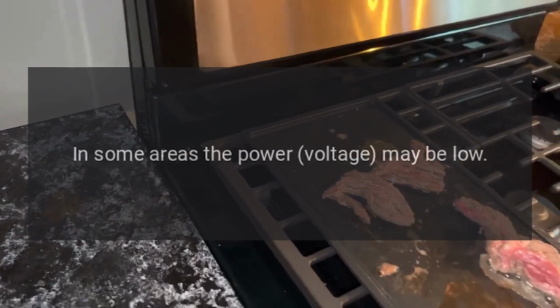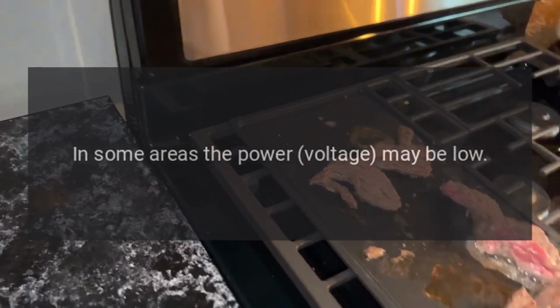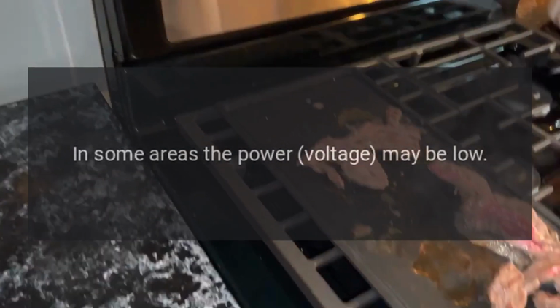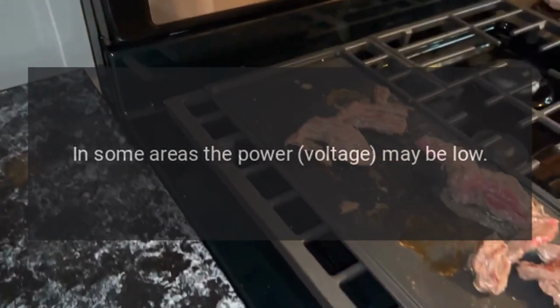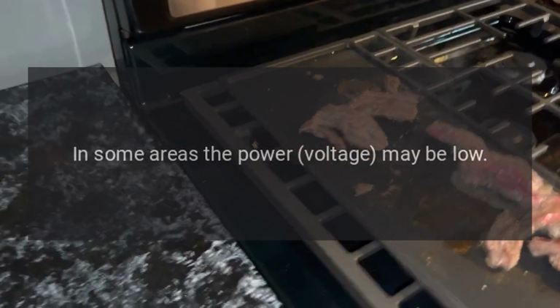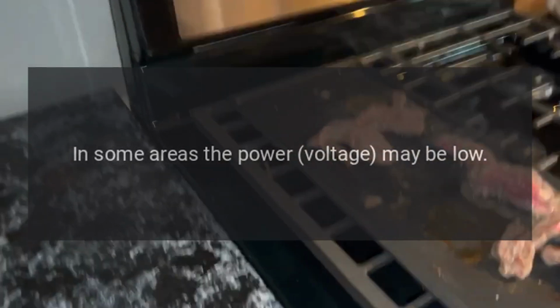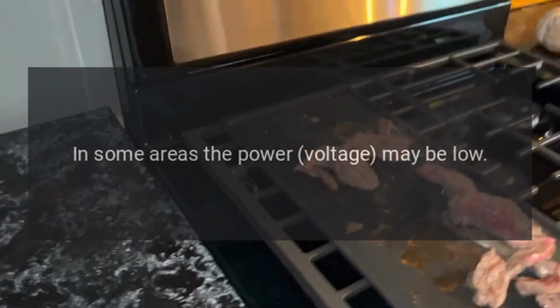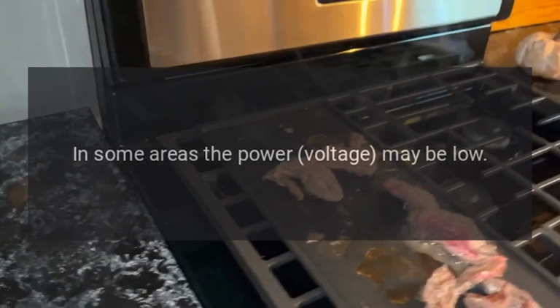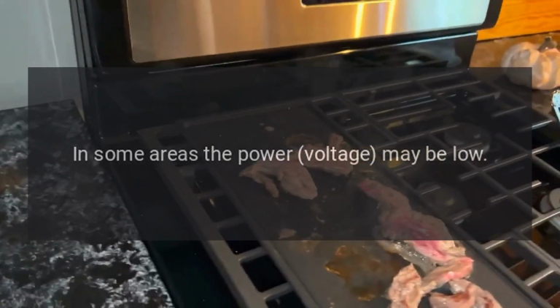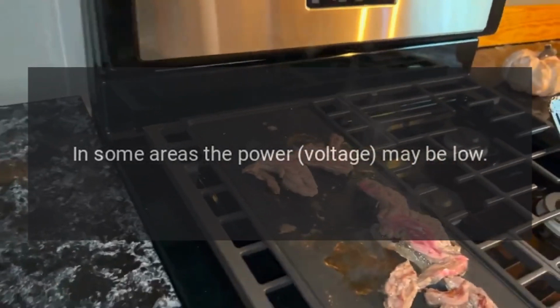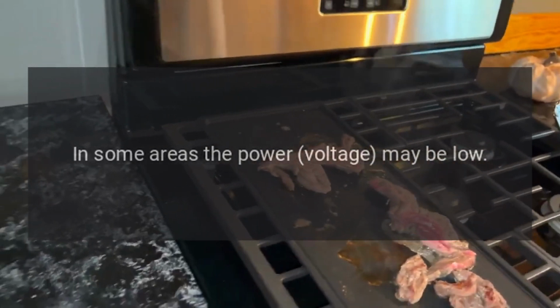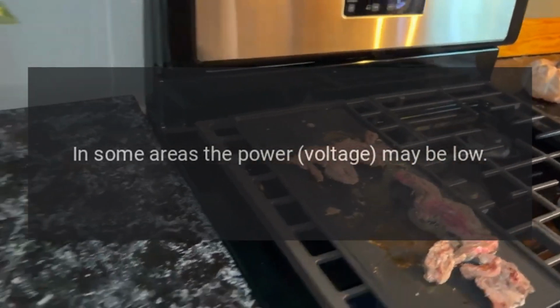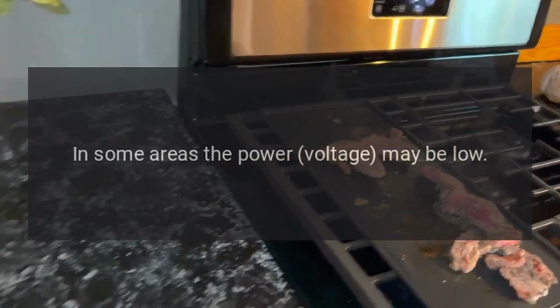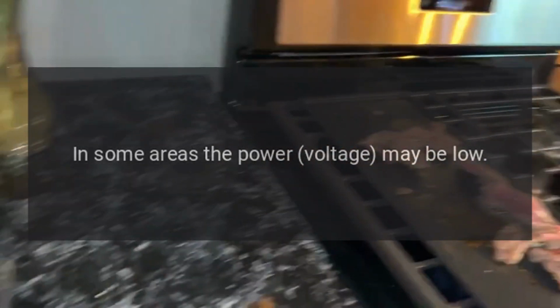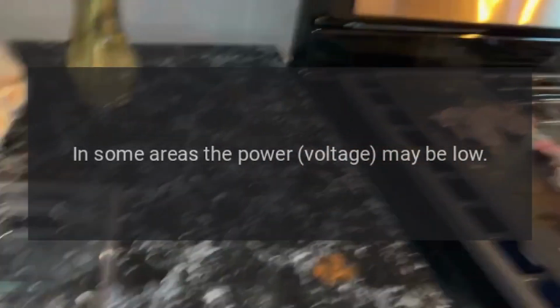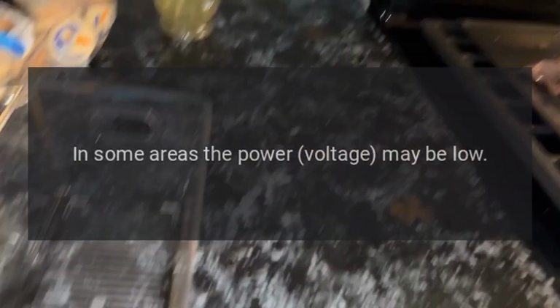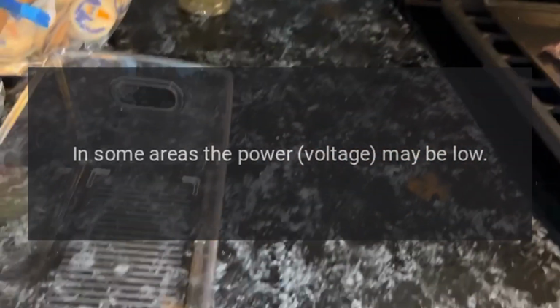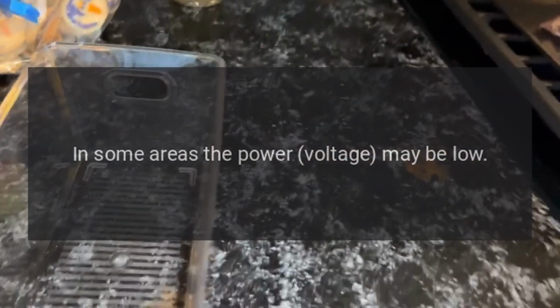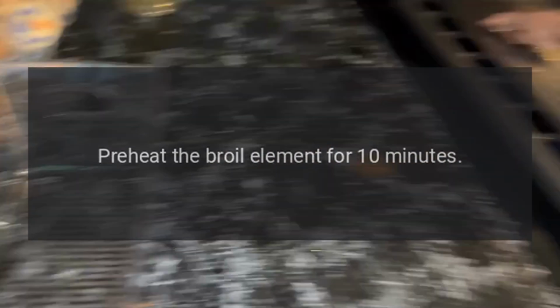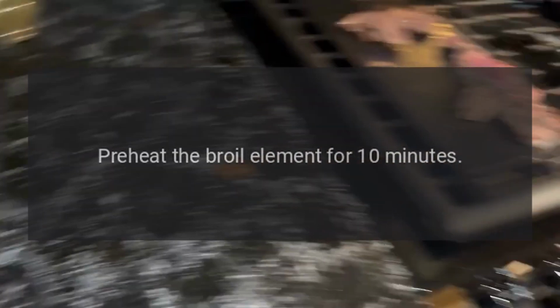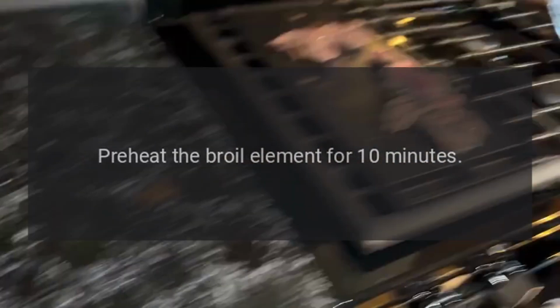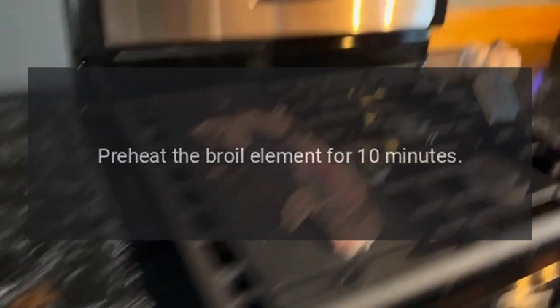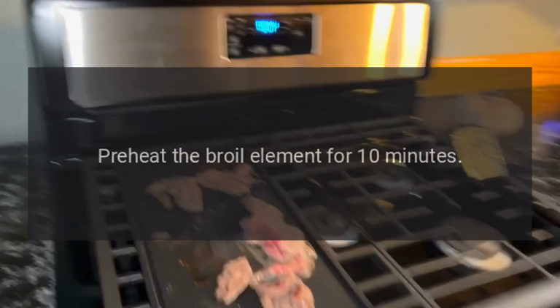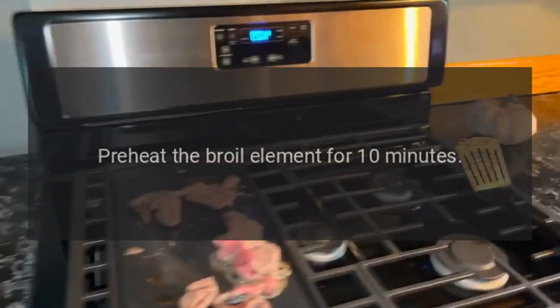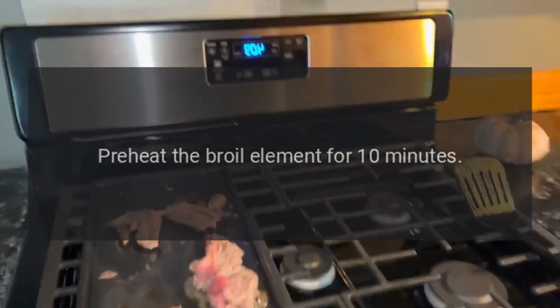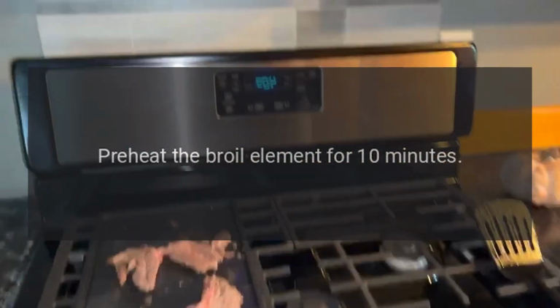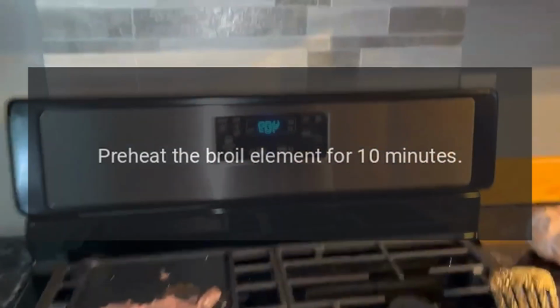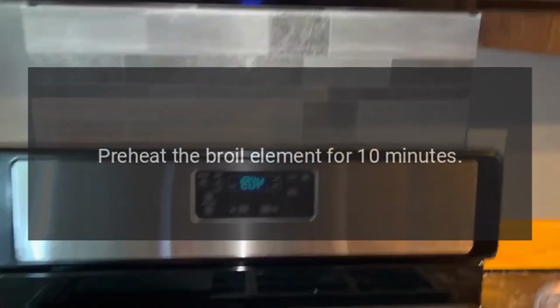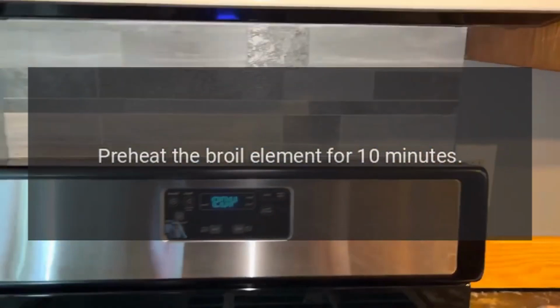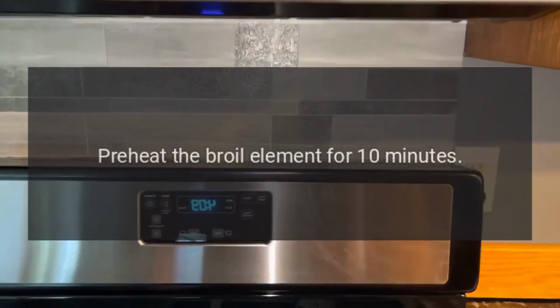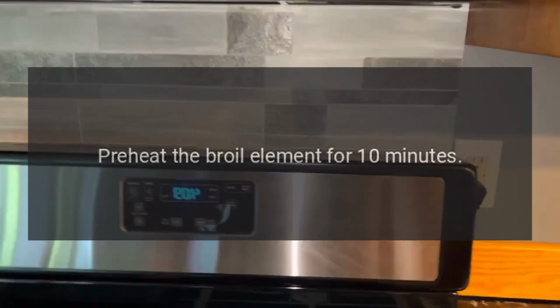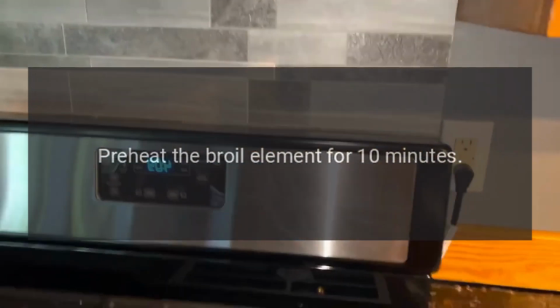In some areas the power voltage may be low. Preheat the broil element for 10 minutes.